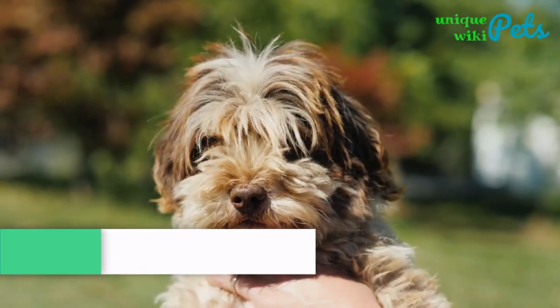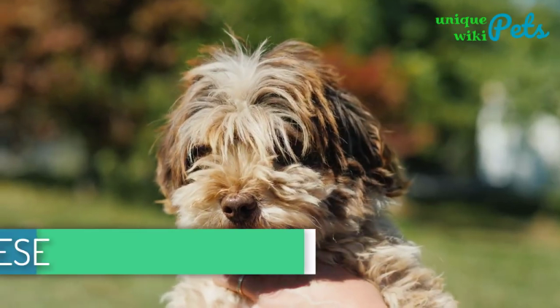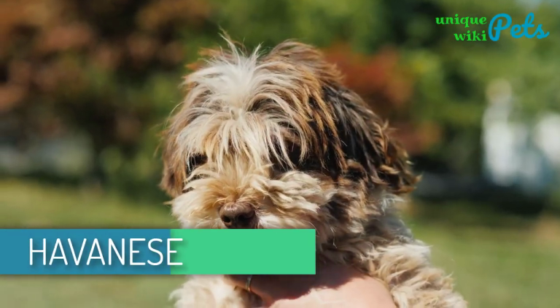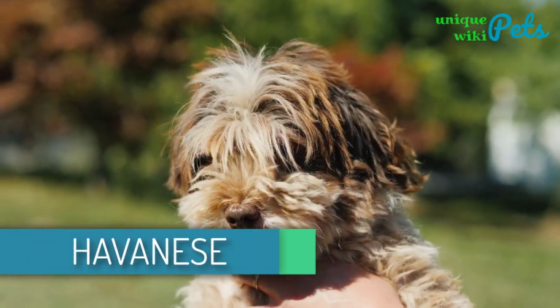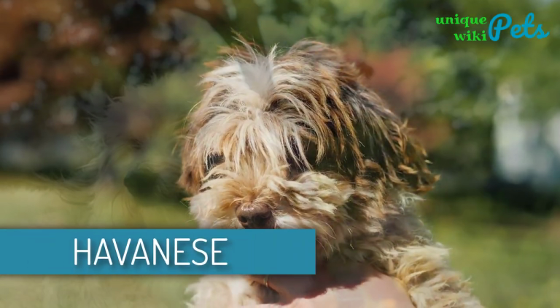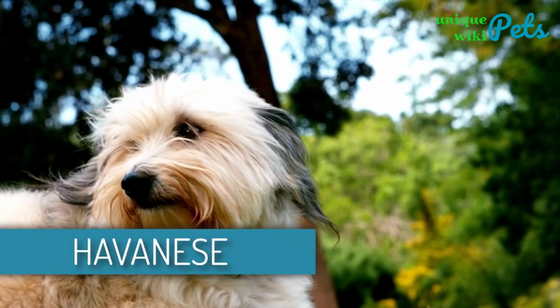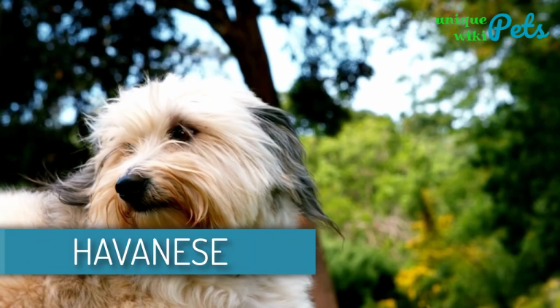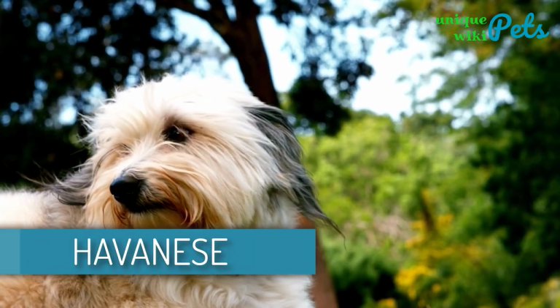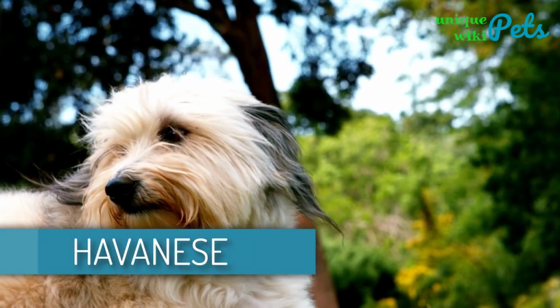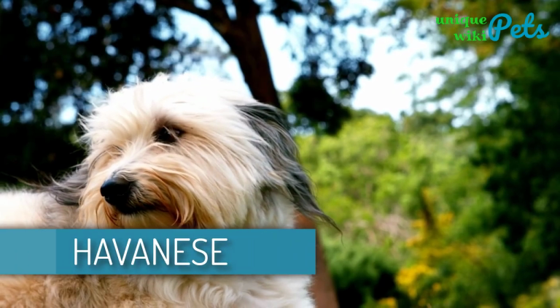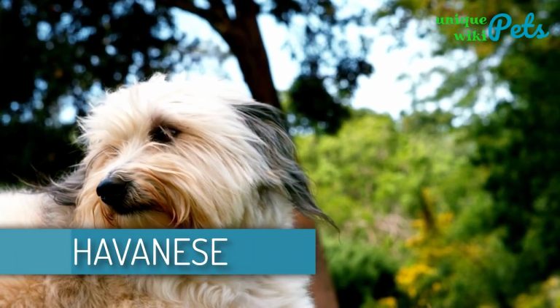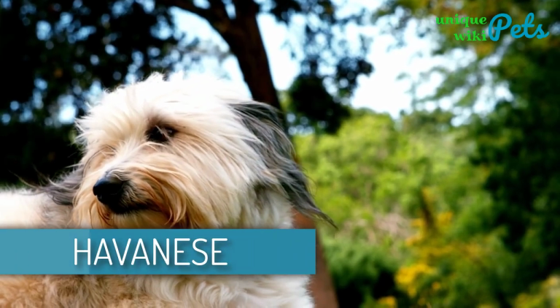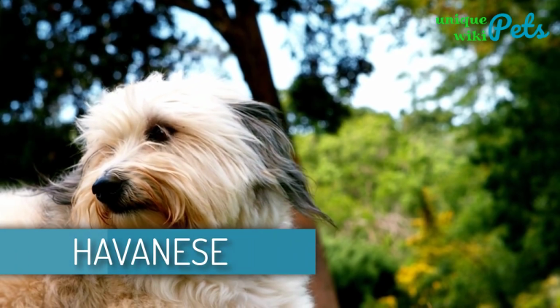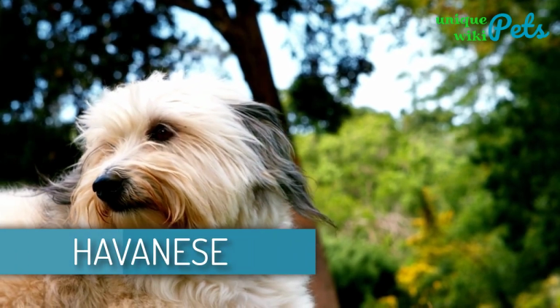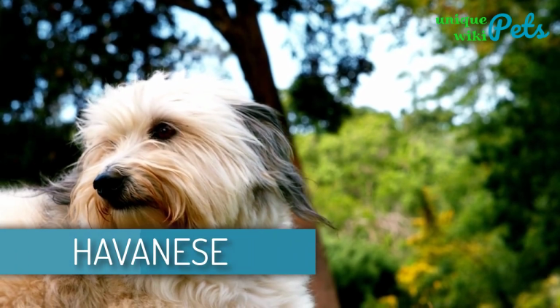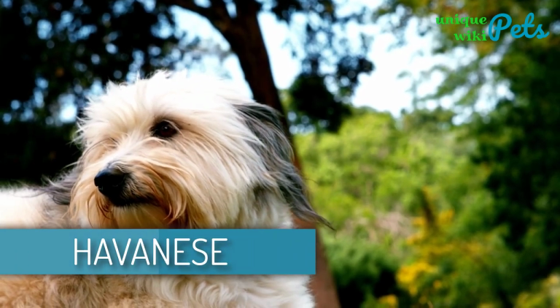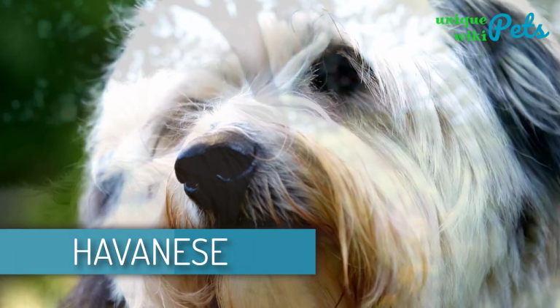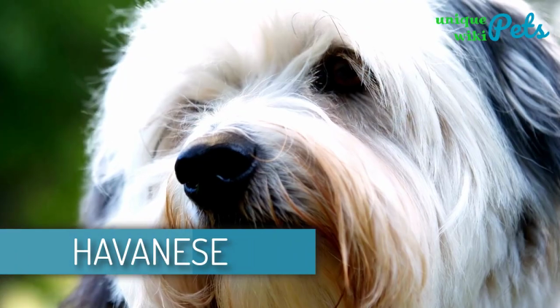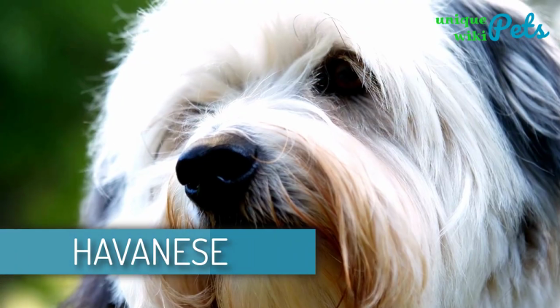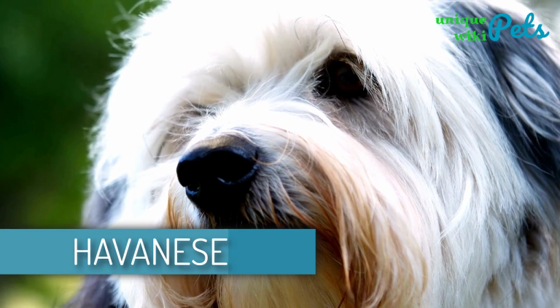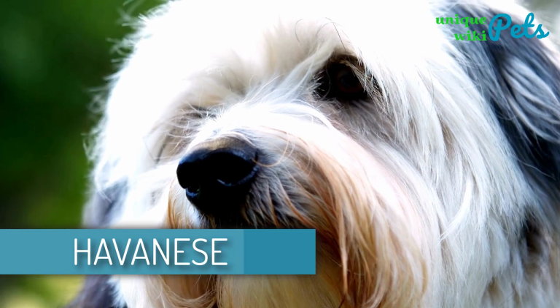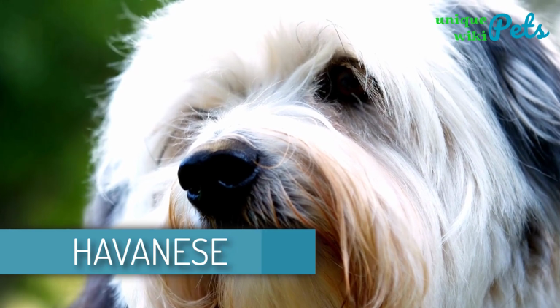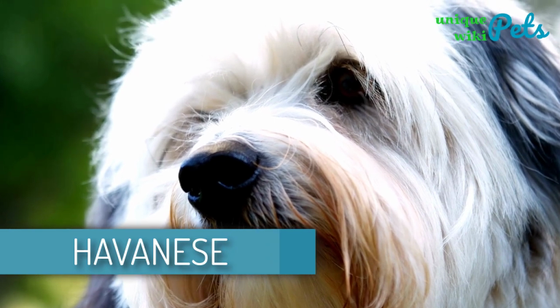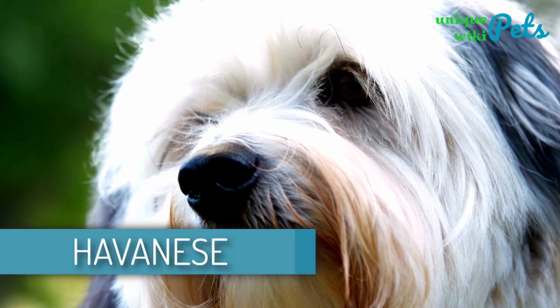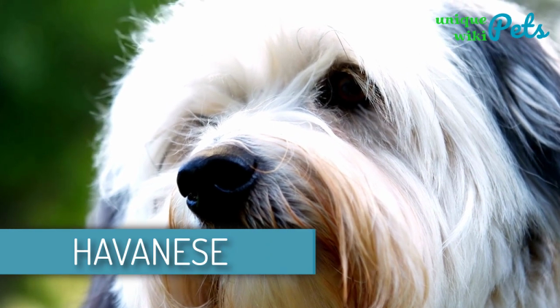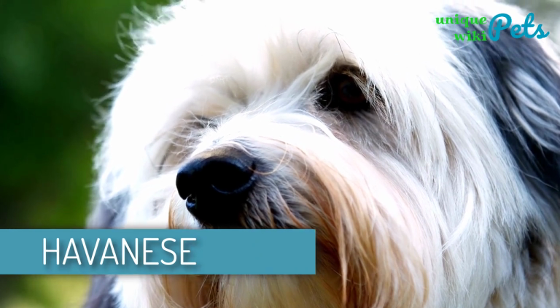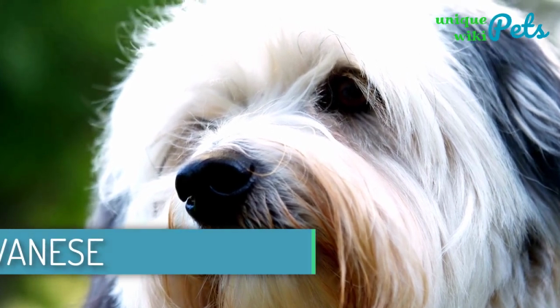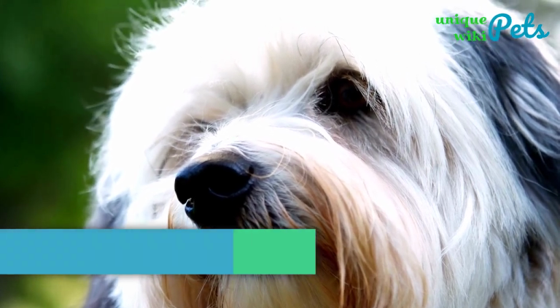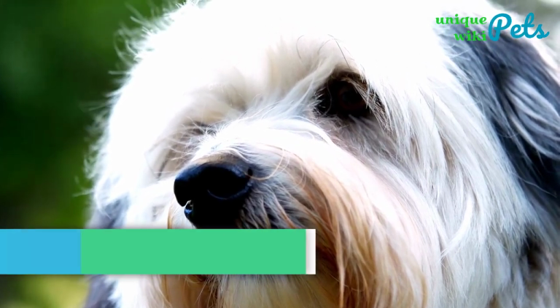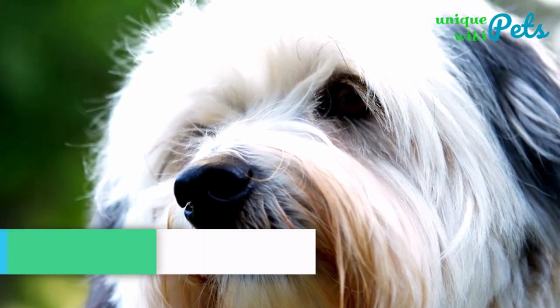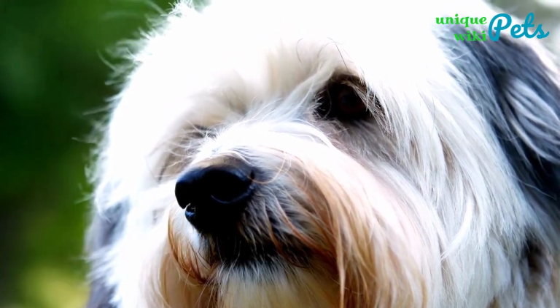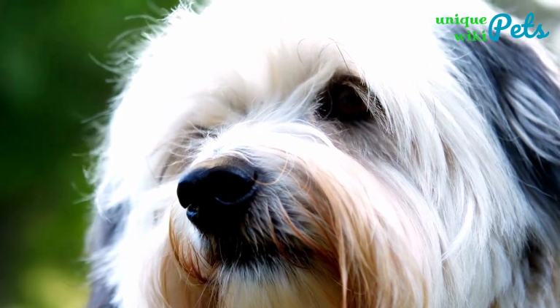Havanese. Havanese is always affectionate and gentle, and this breed is most loved because of its affectionate and gentle nature.